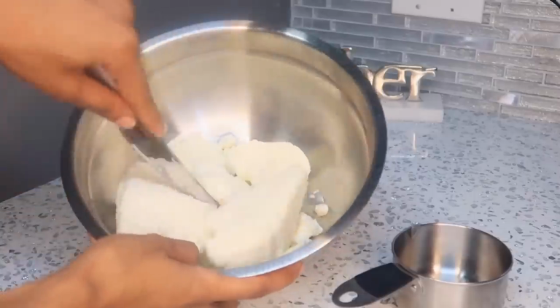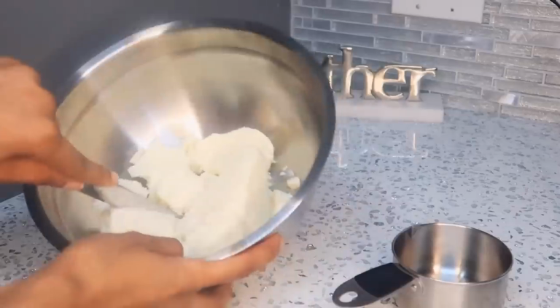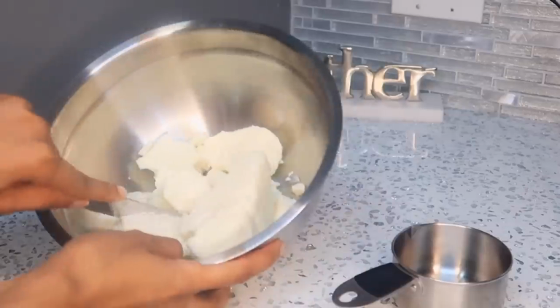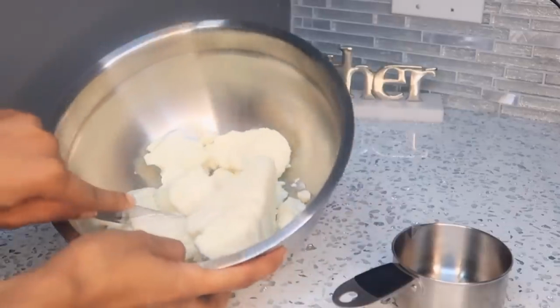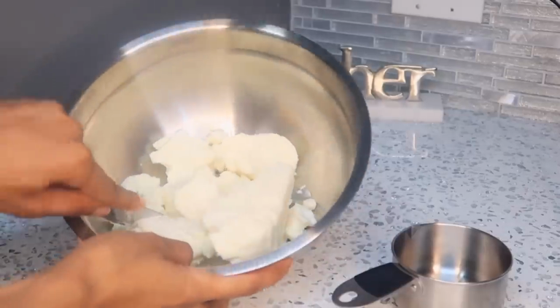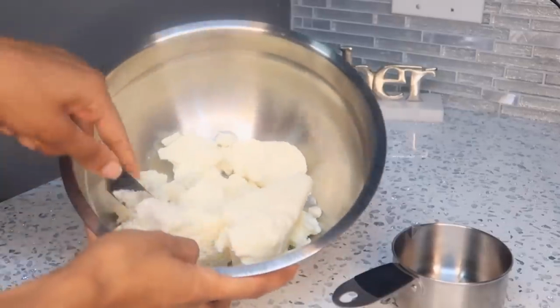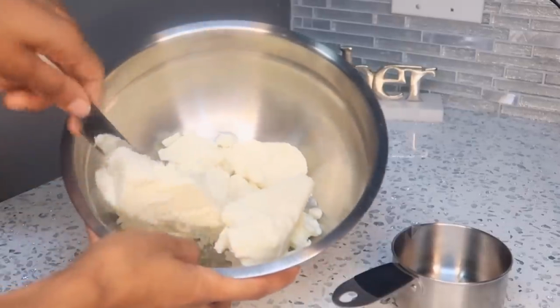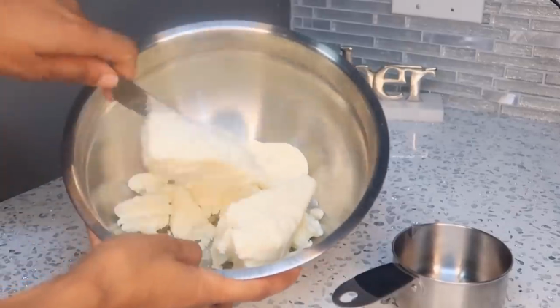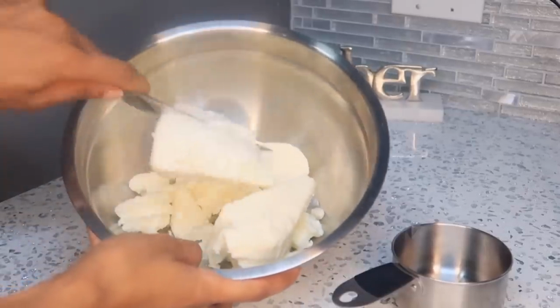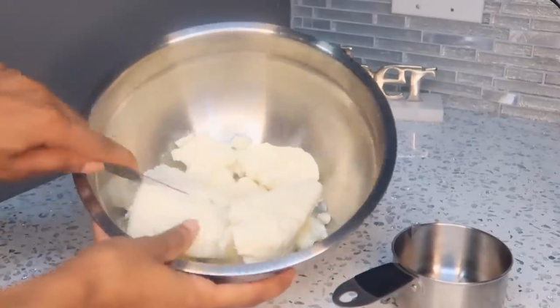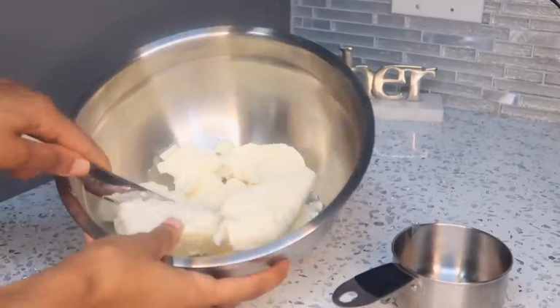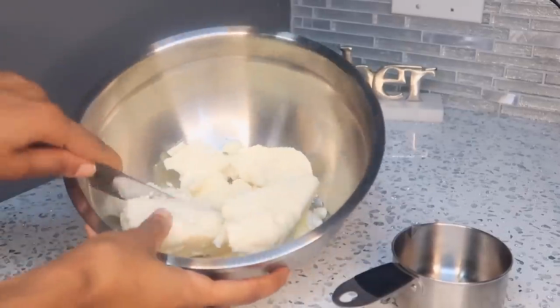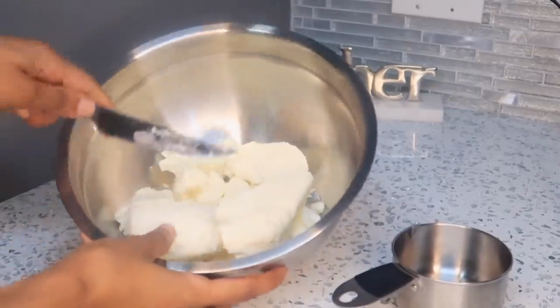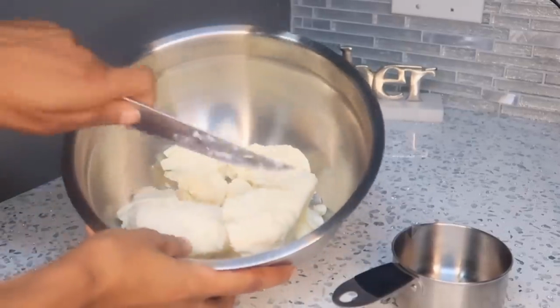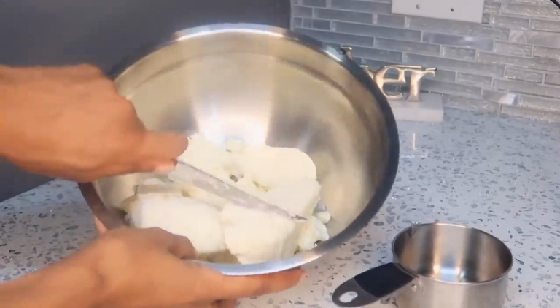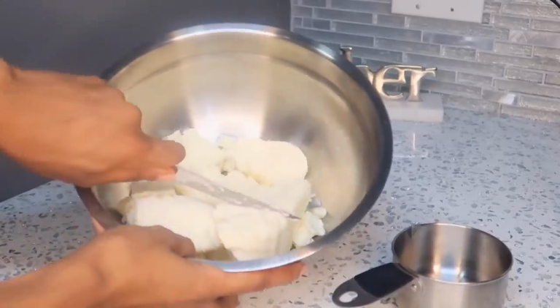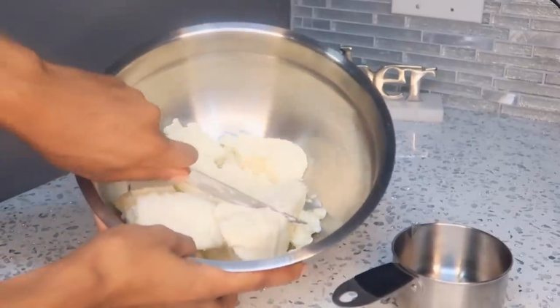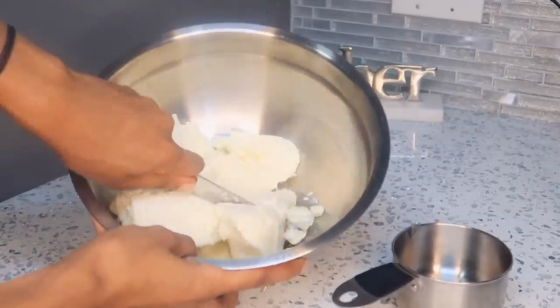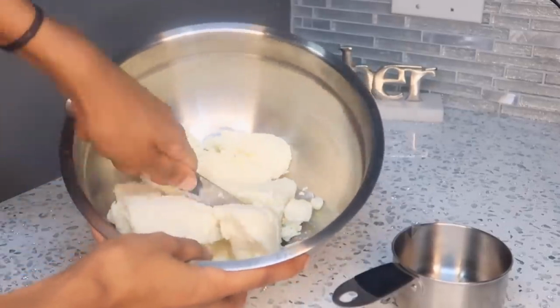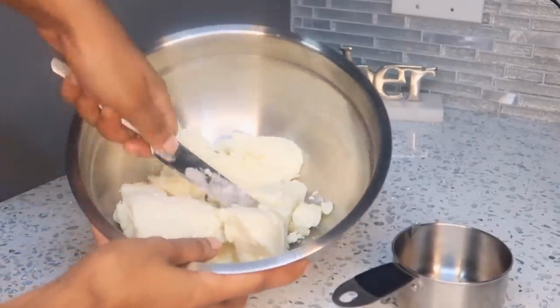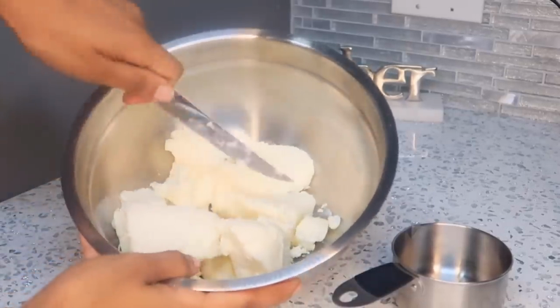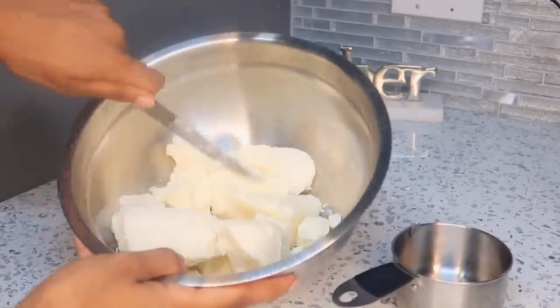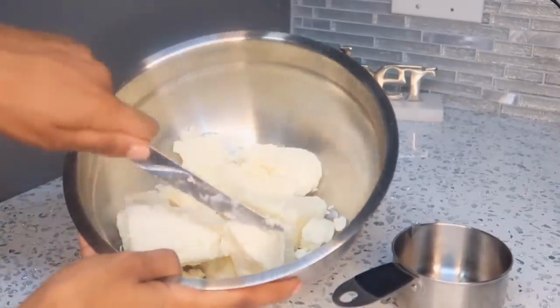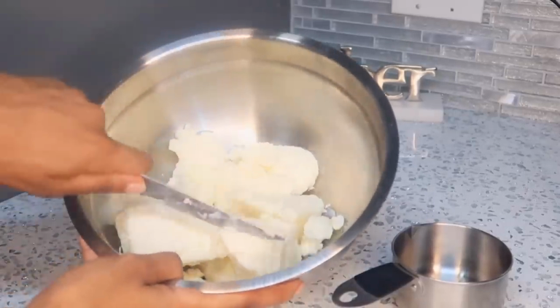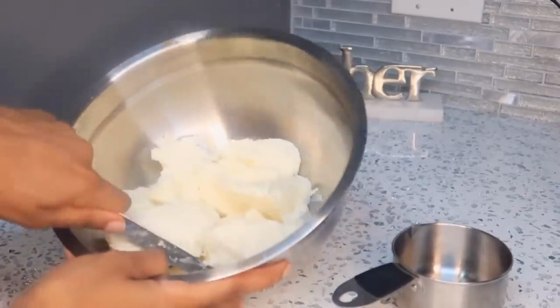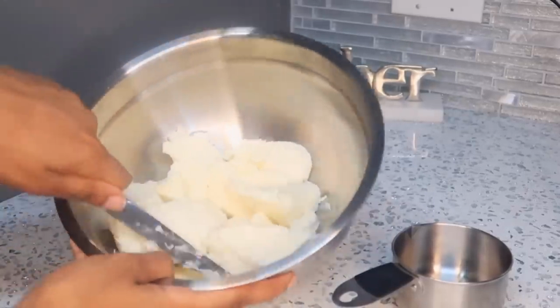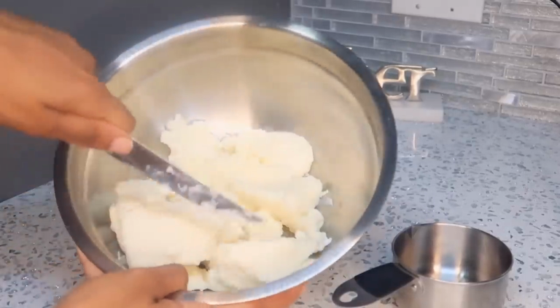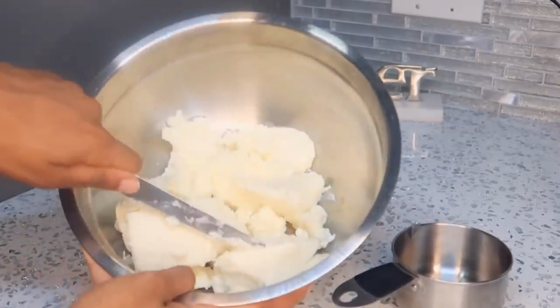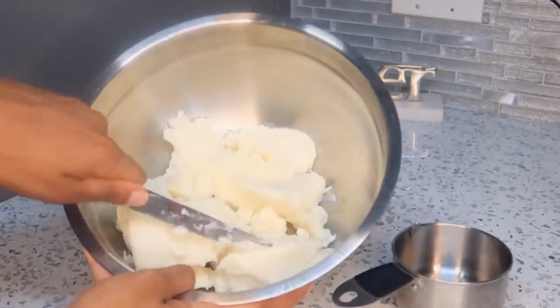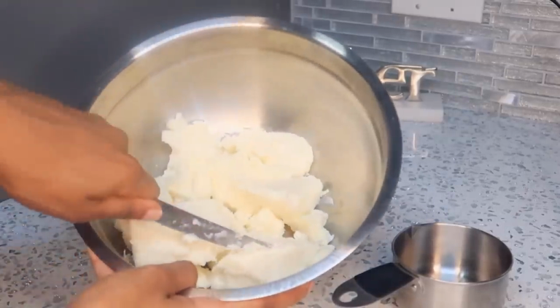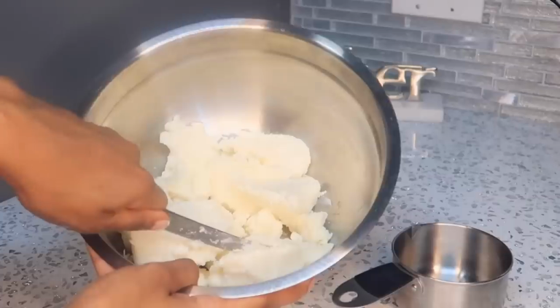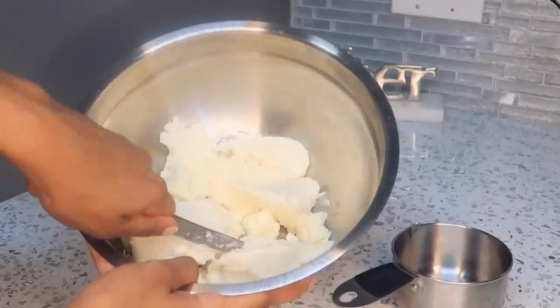Now I'm just going to take a butter knife and chop up the larger pieces into smaller ones so it would be easier to melt.